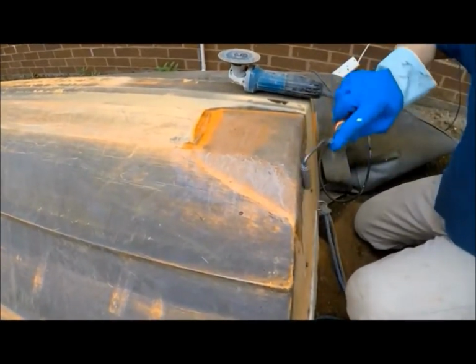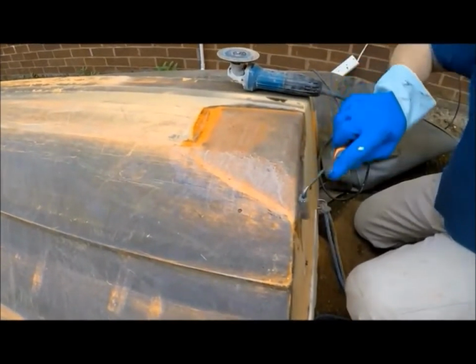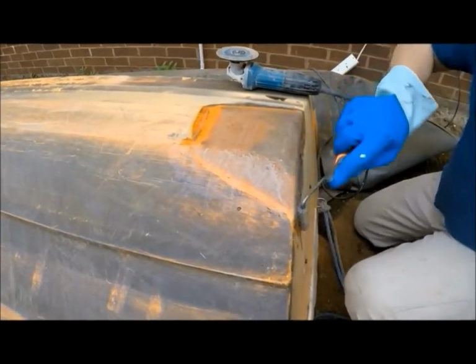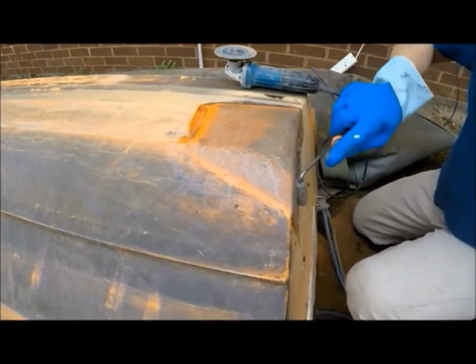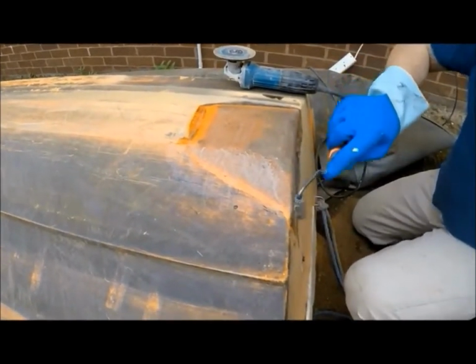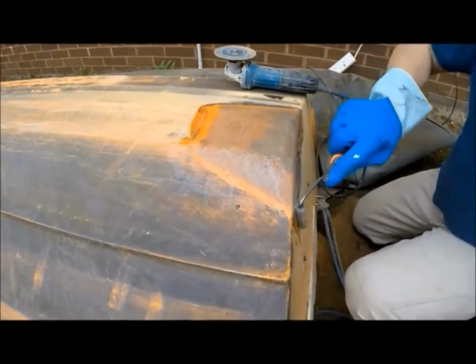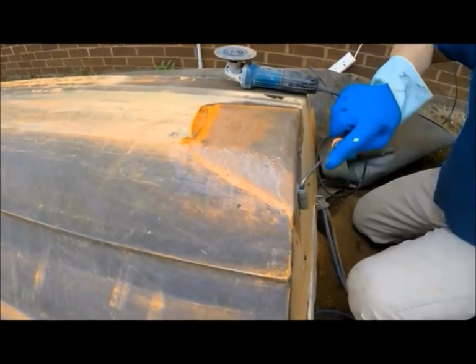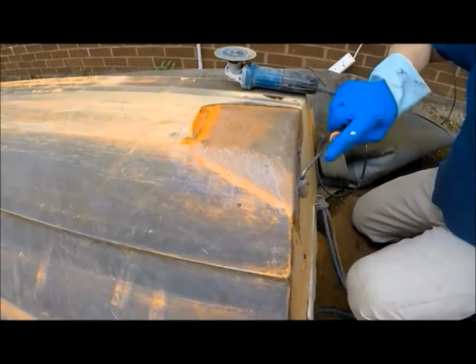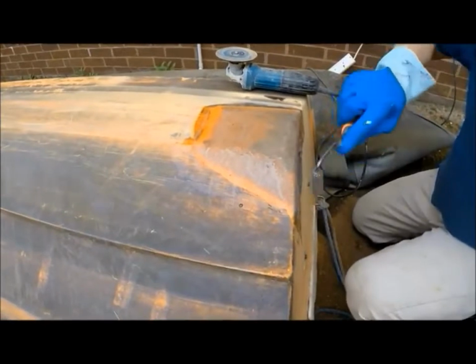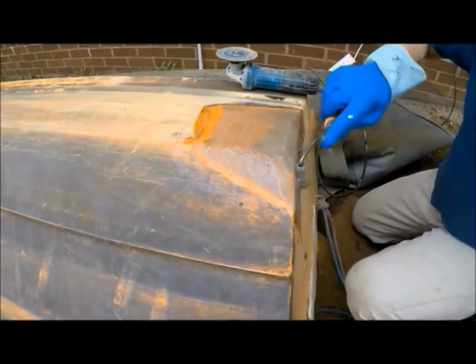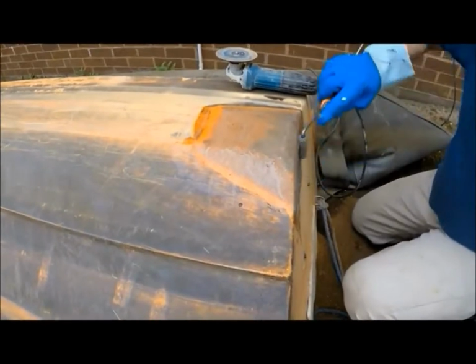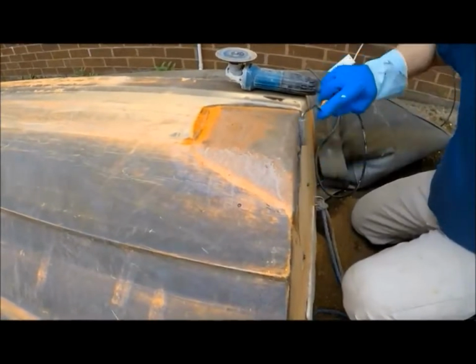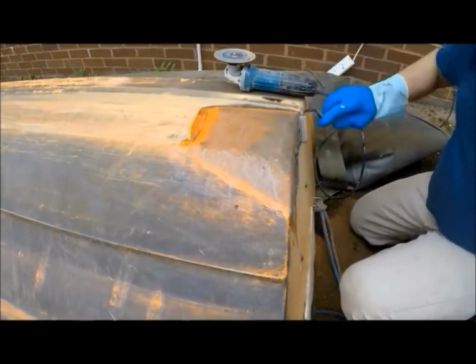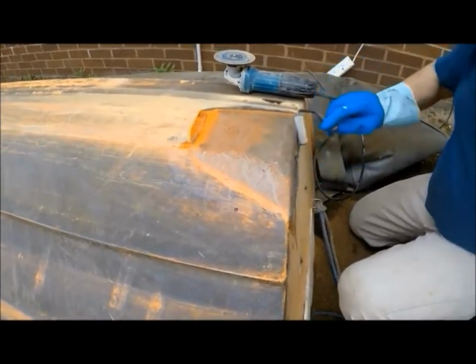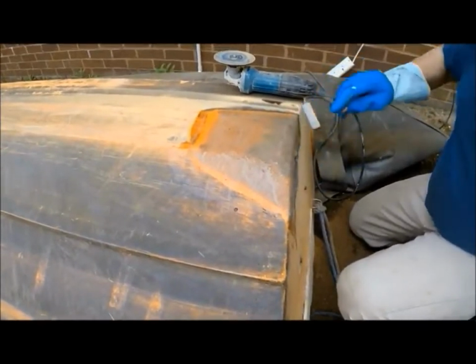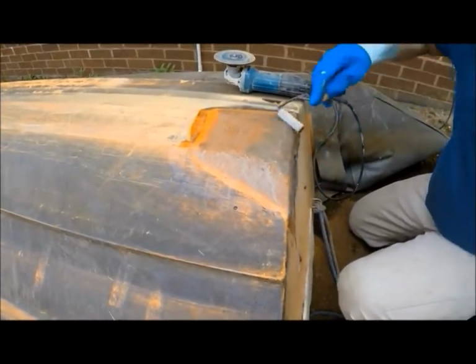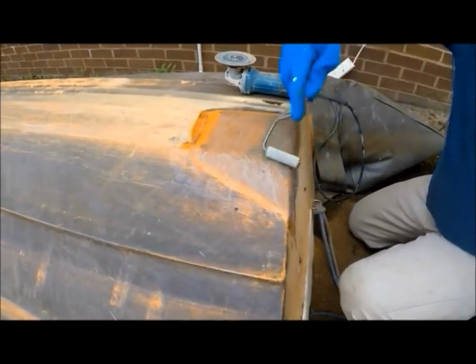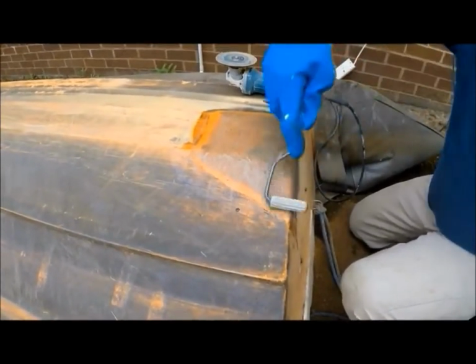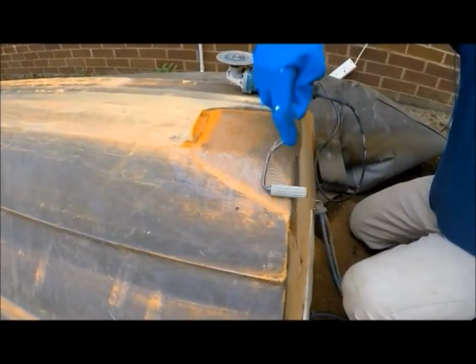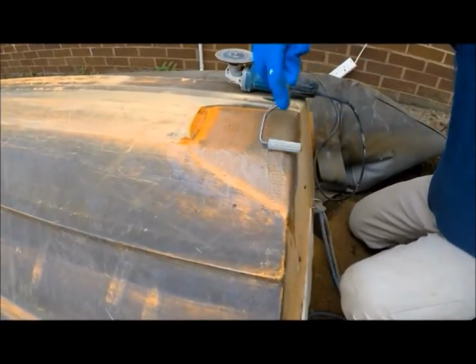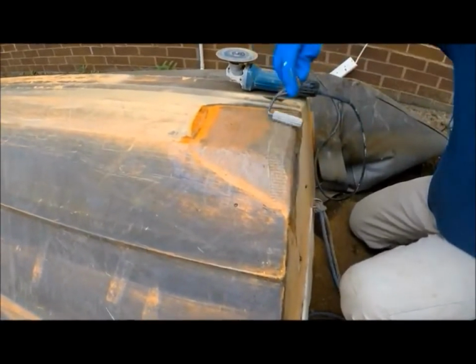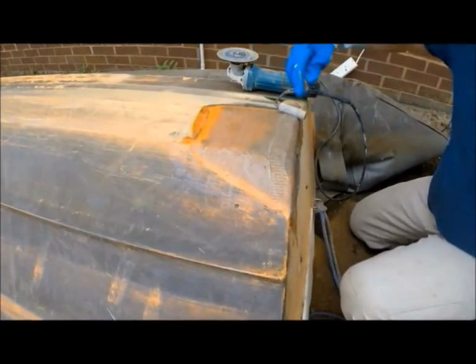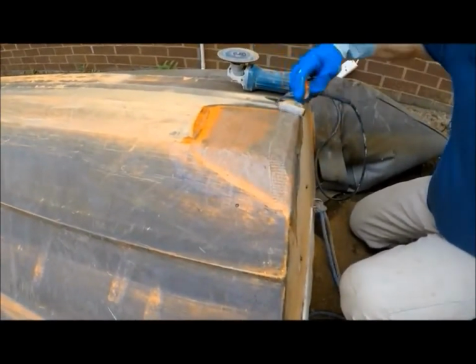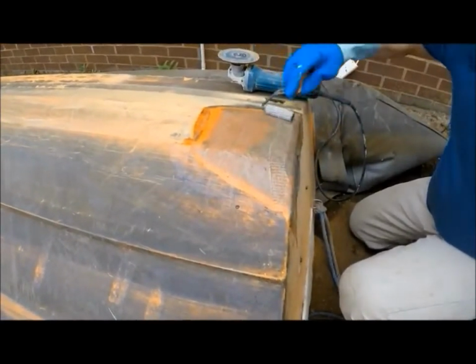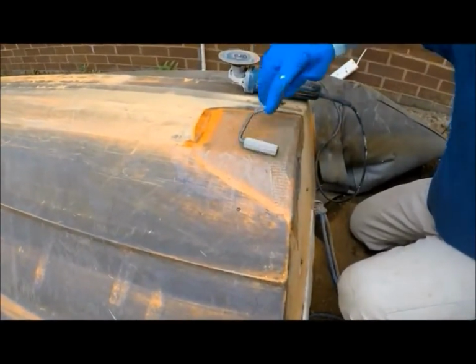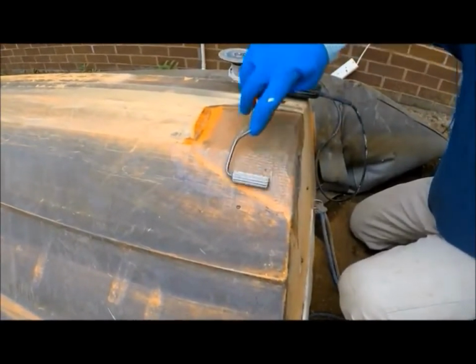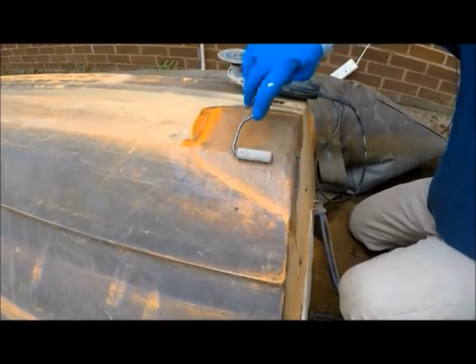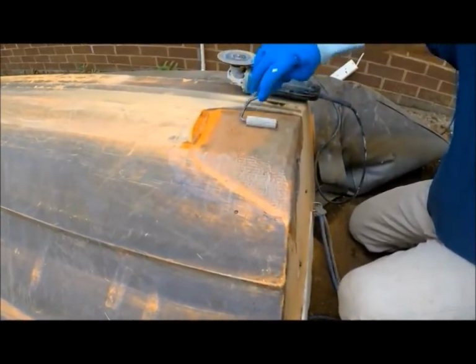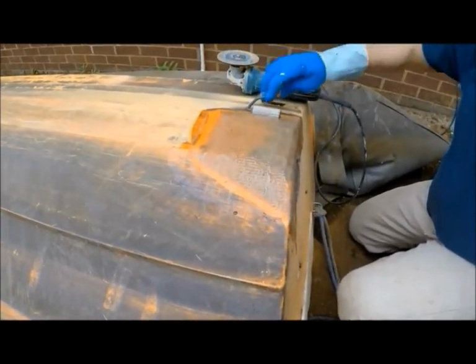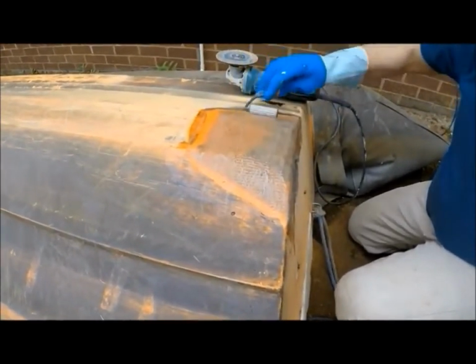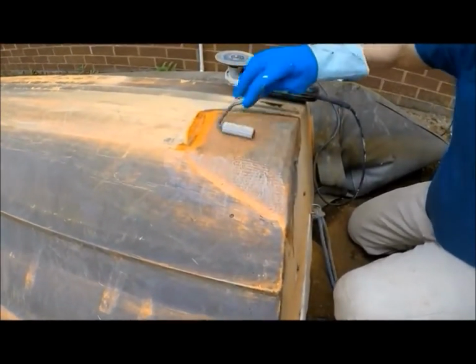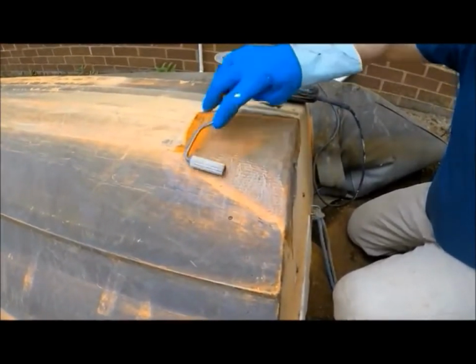More waterproof. So you weigh the matting dry and you work out how much resin you need.